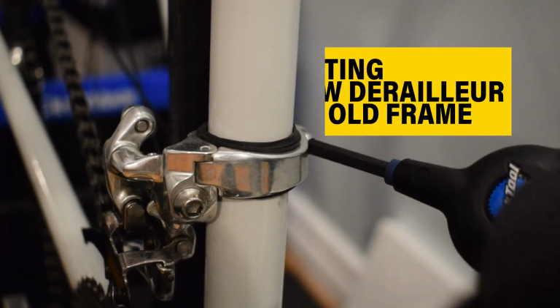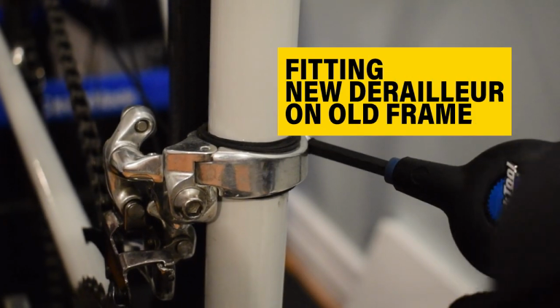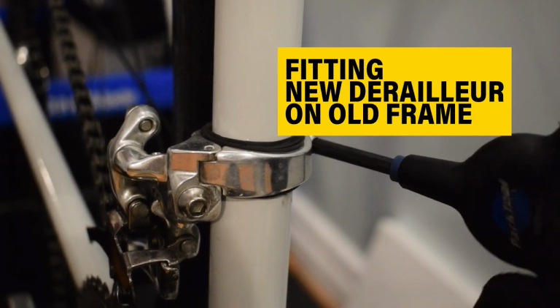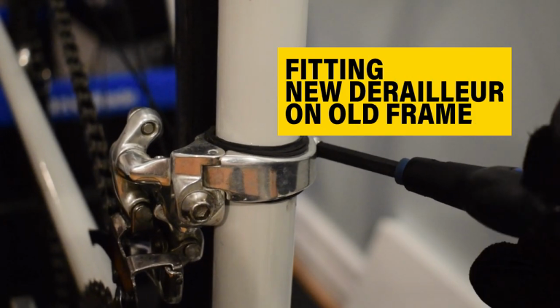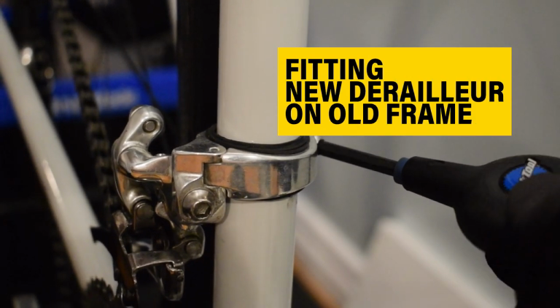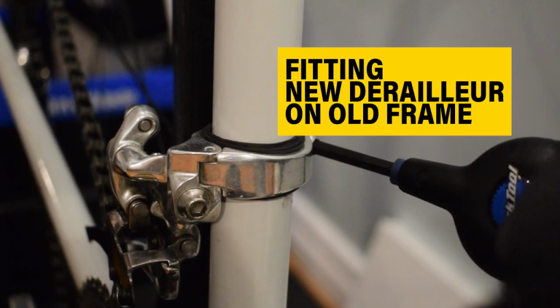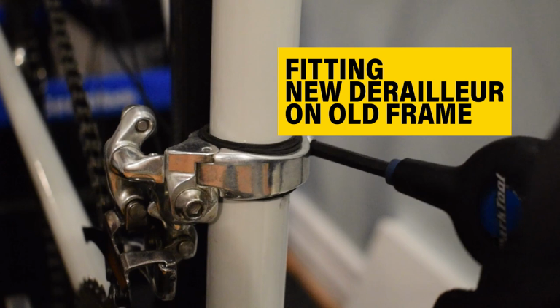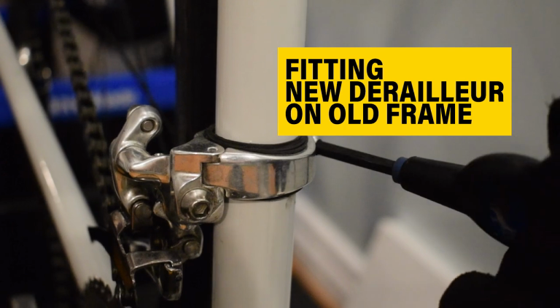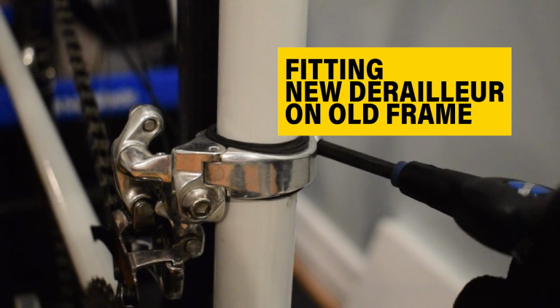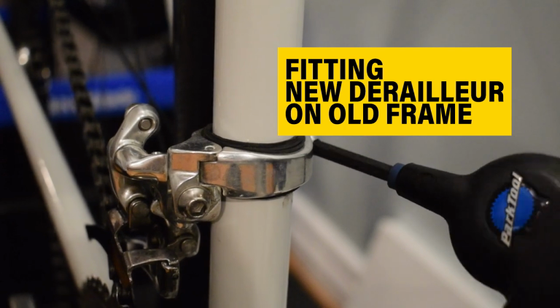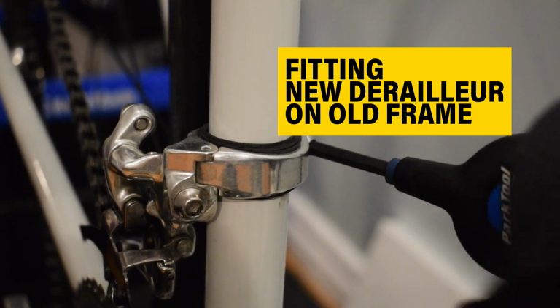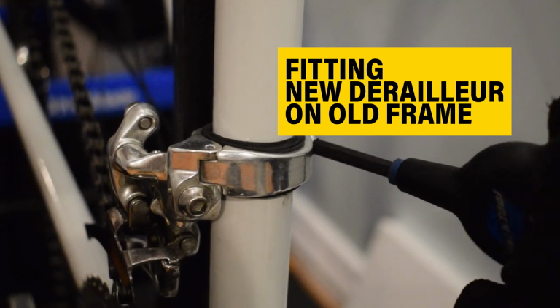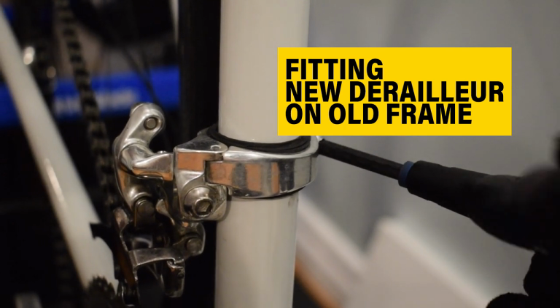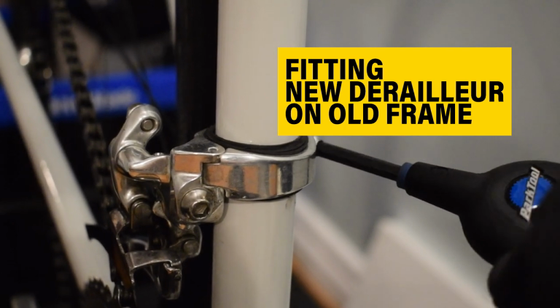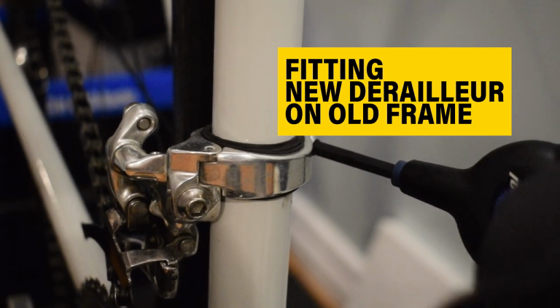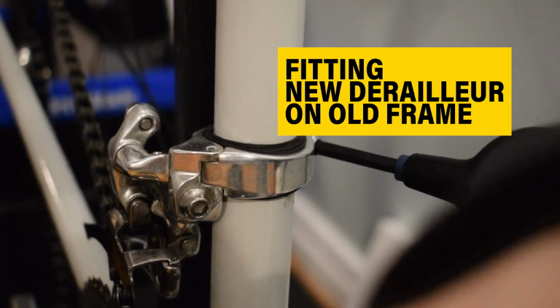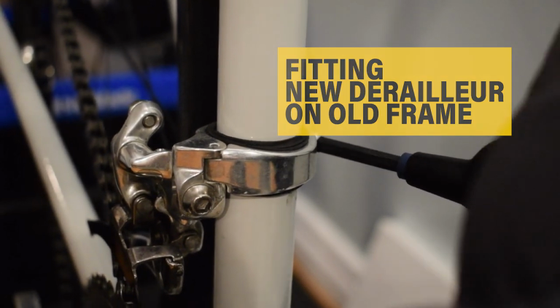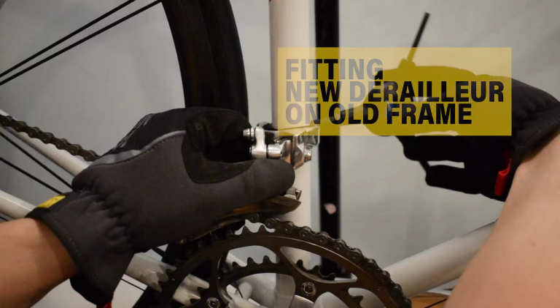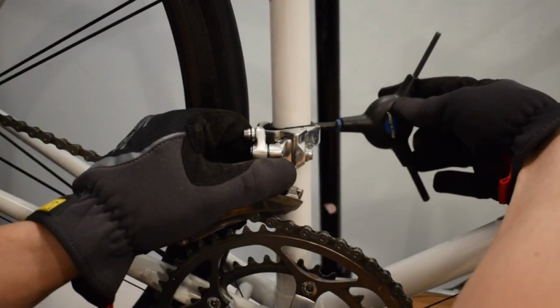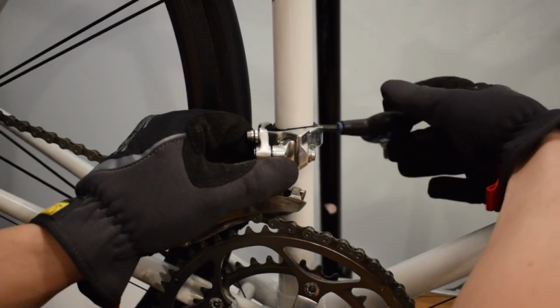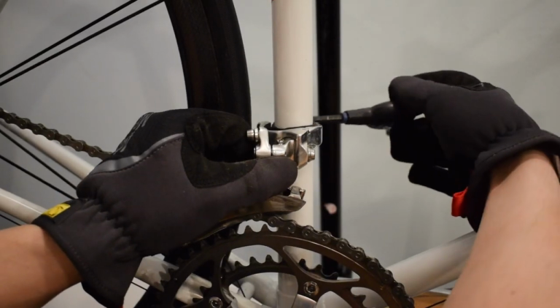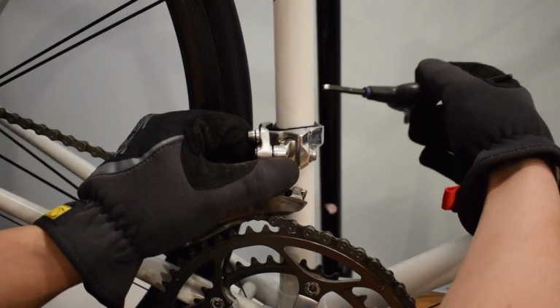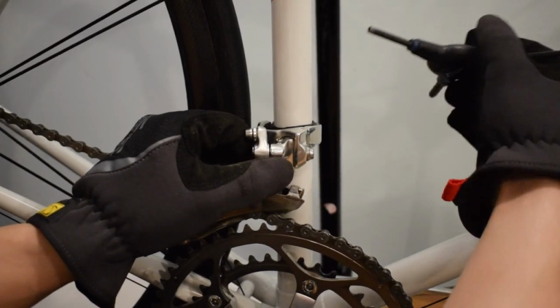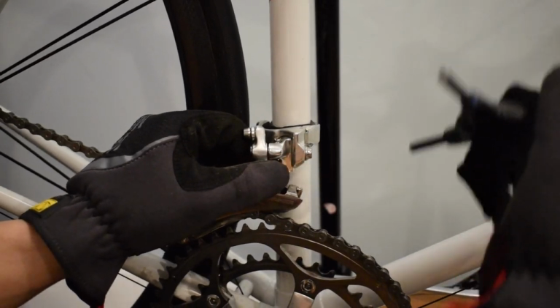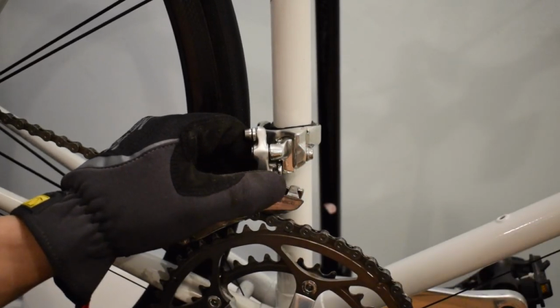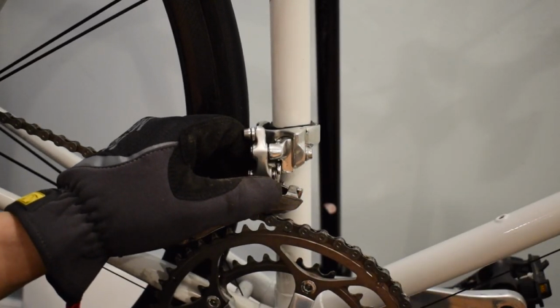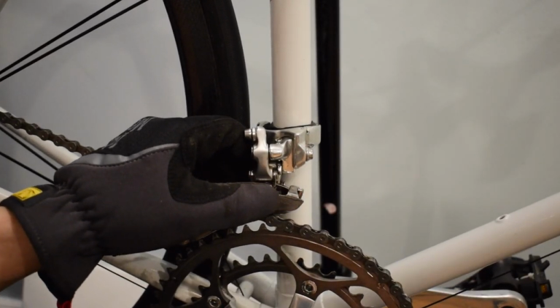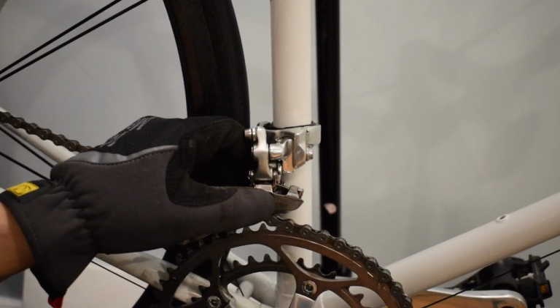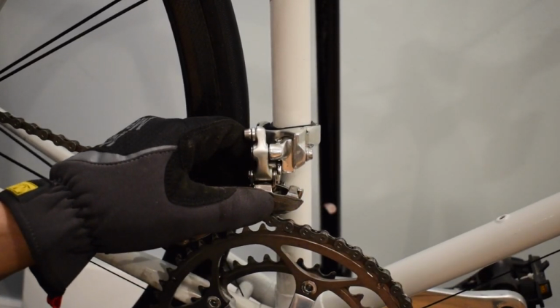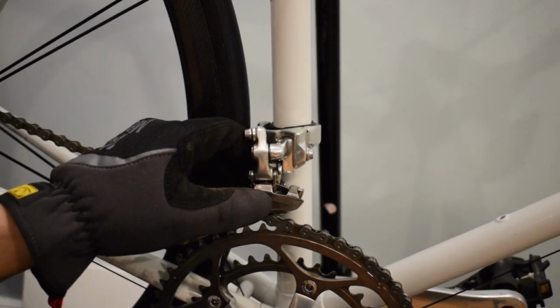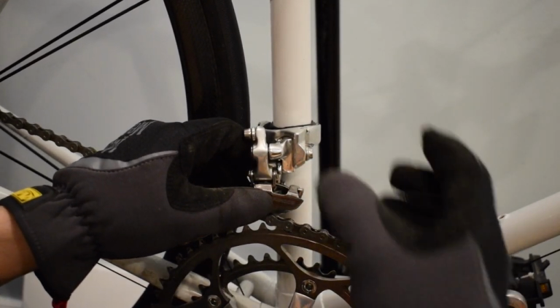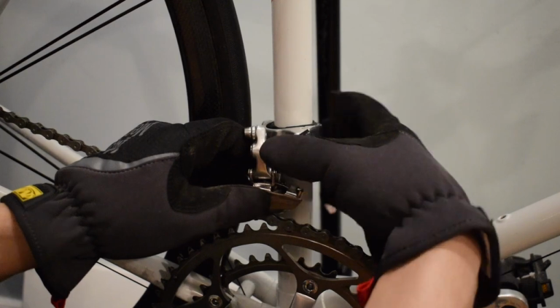Hey guys, today I will show you how I fit a new derailleur on an O-frame by using a headset spacer.